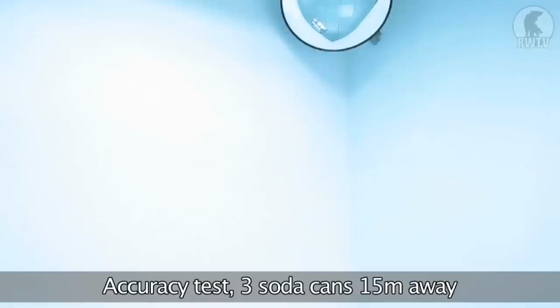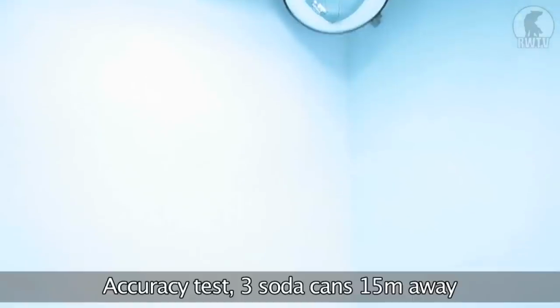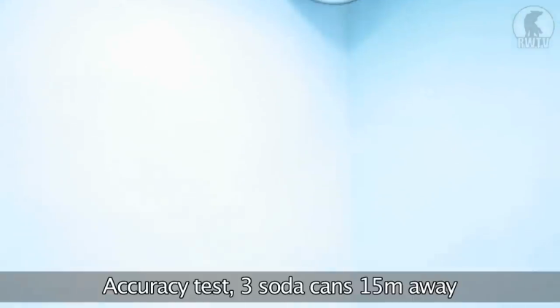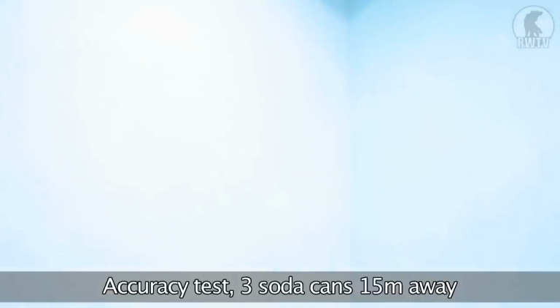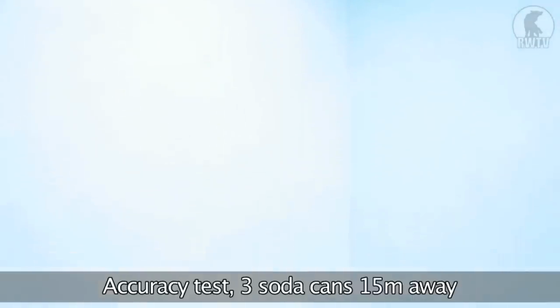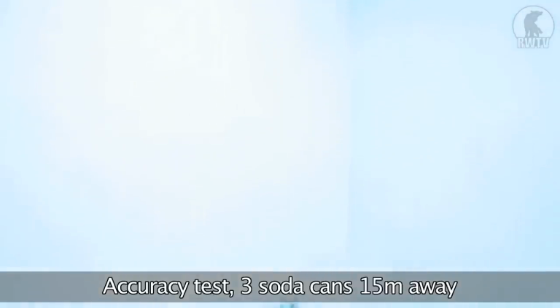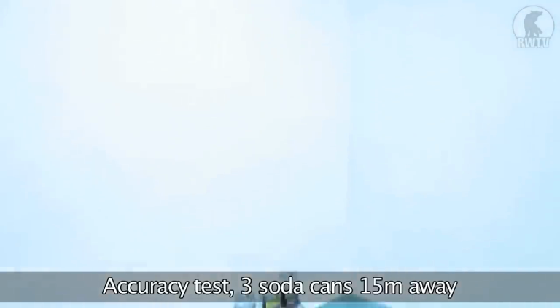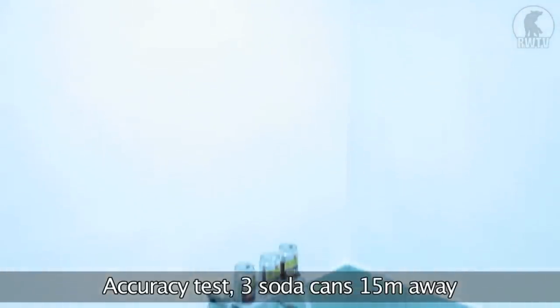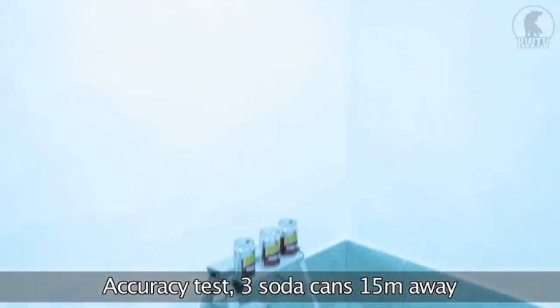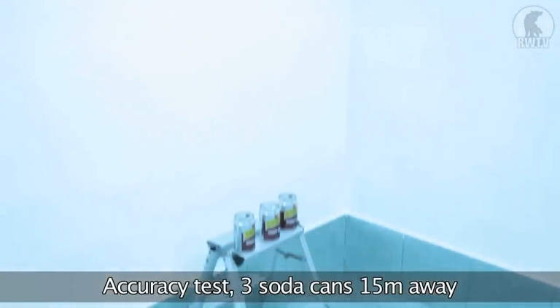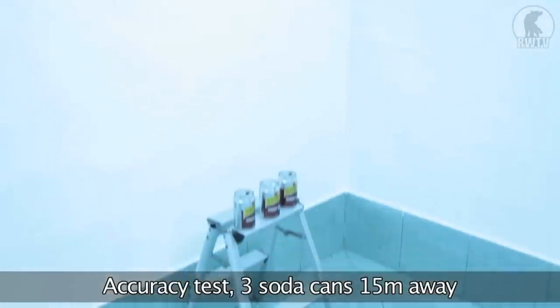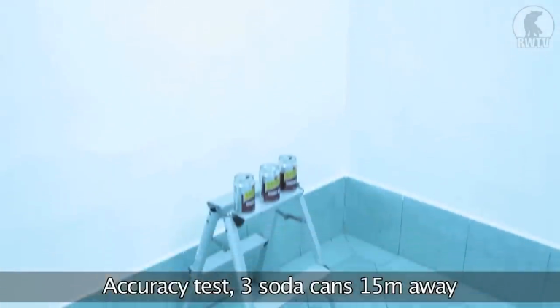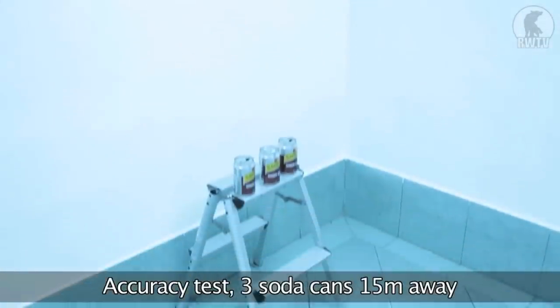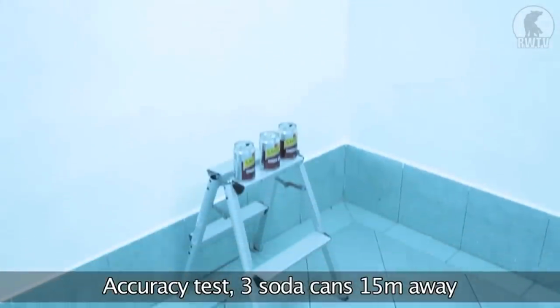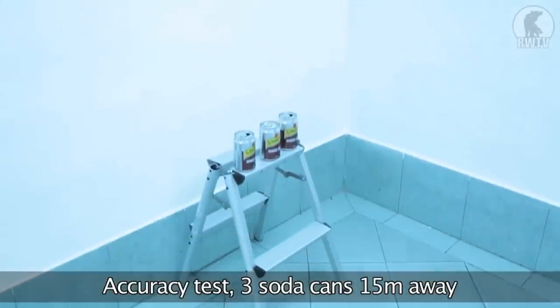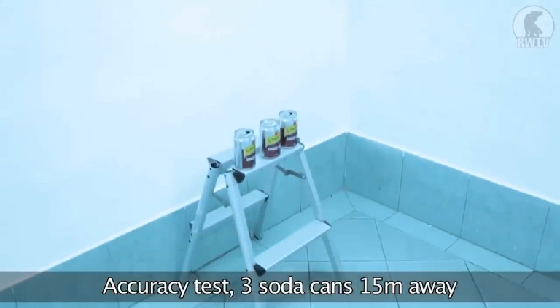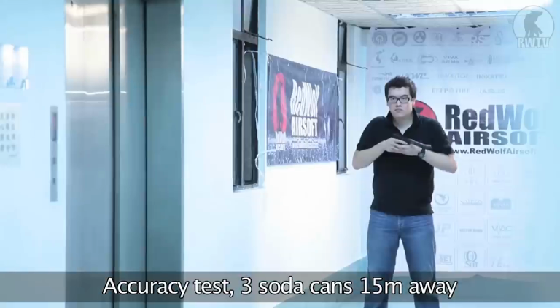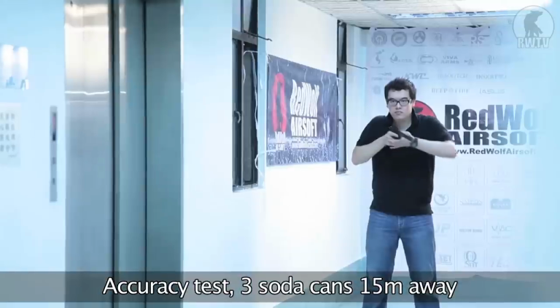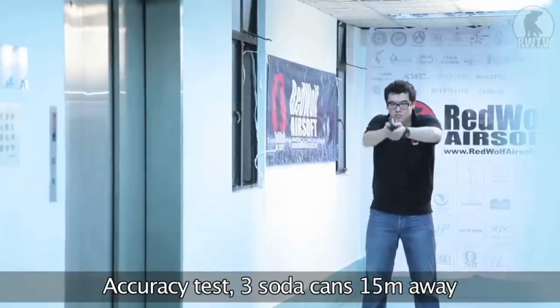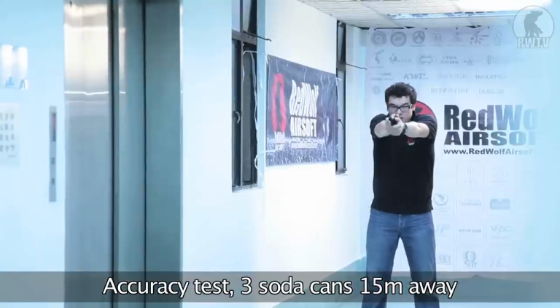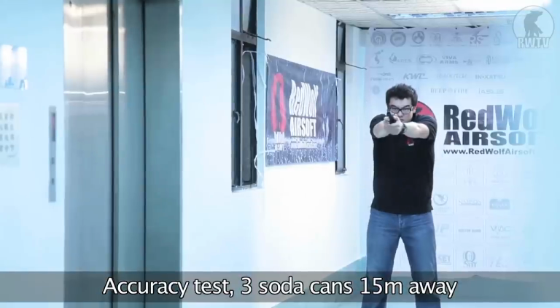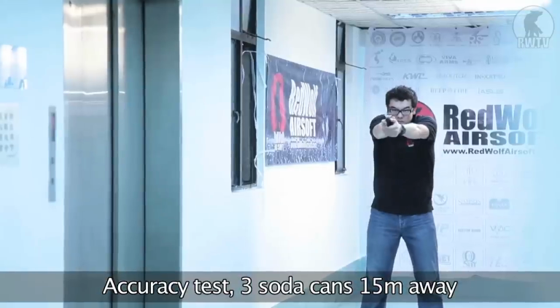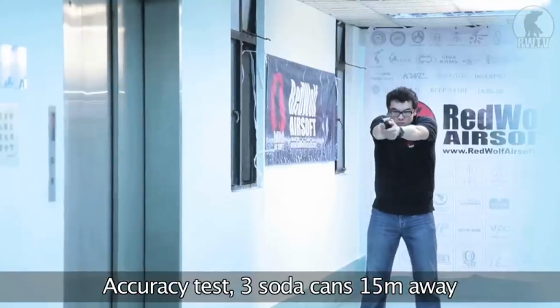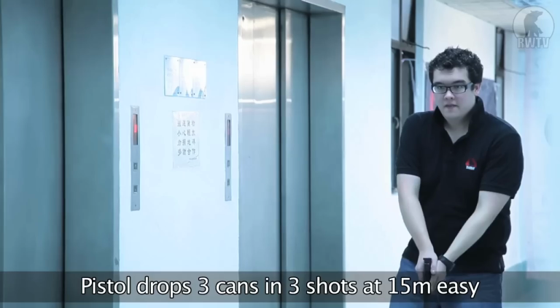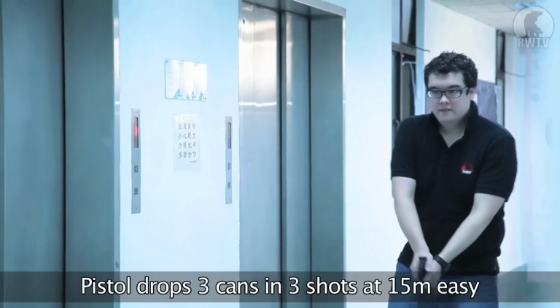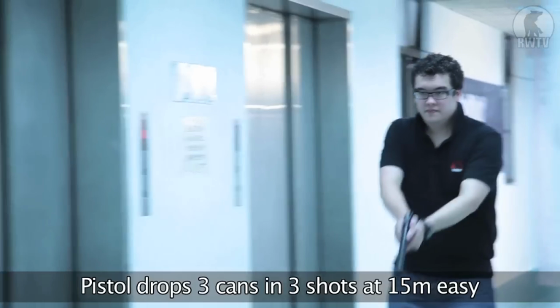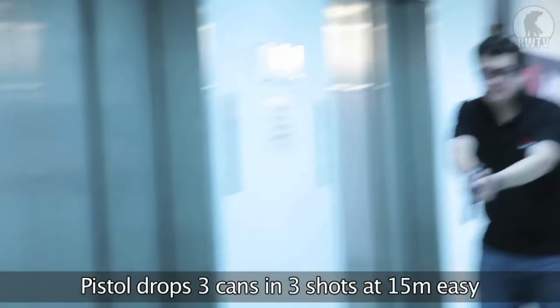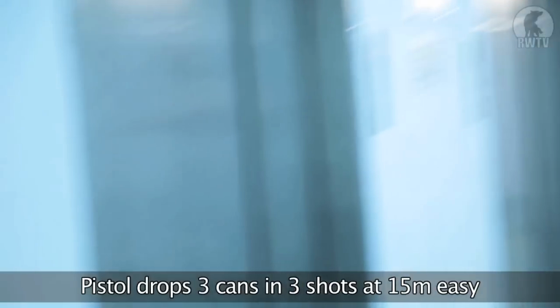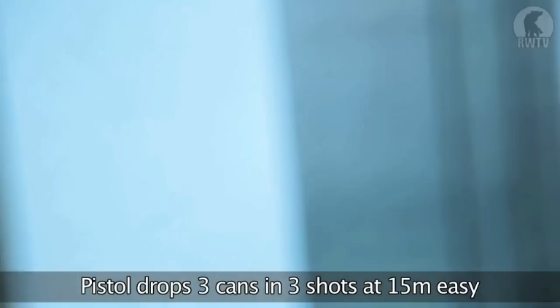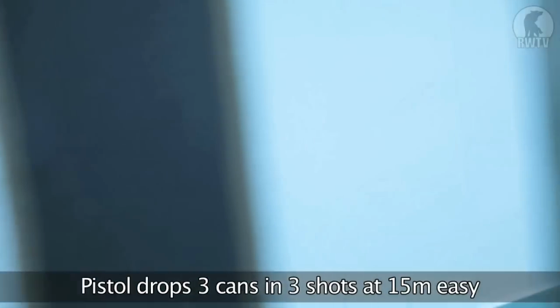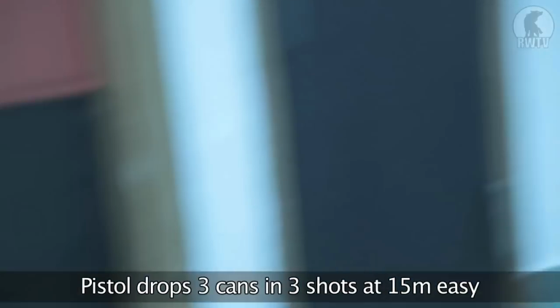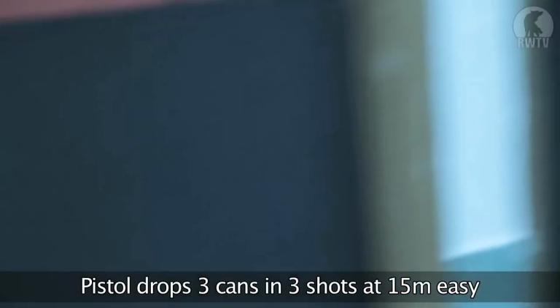In terms of accuracy, I've placed three standard soda cans about 15 meters away, and I should be able to drop it to a low point.